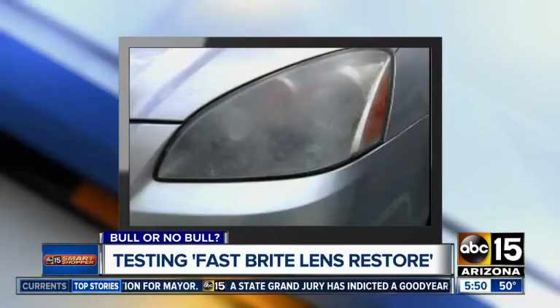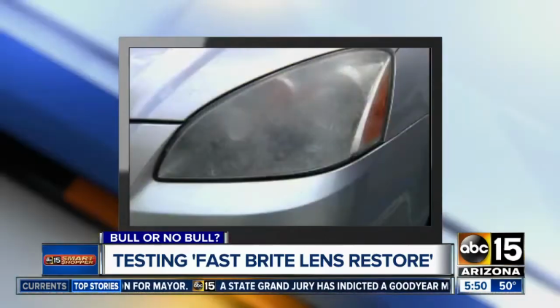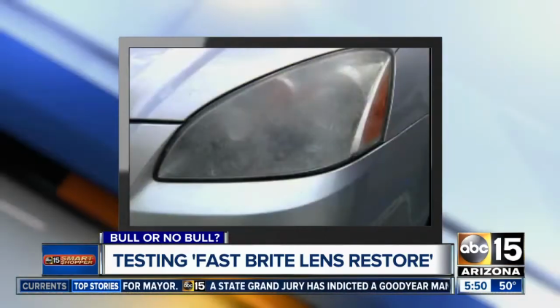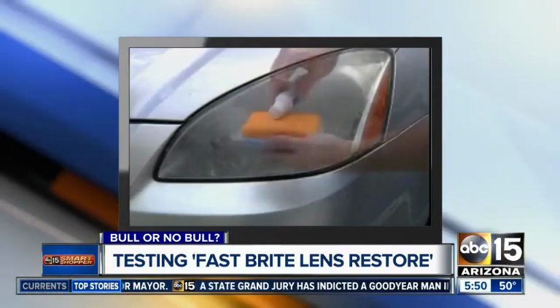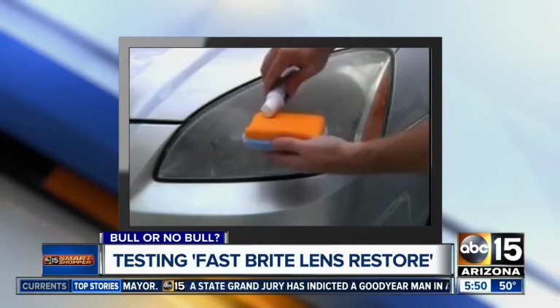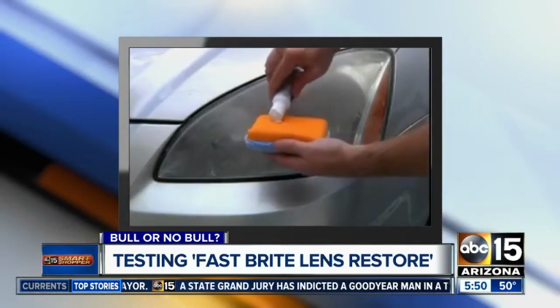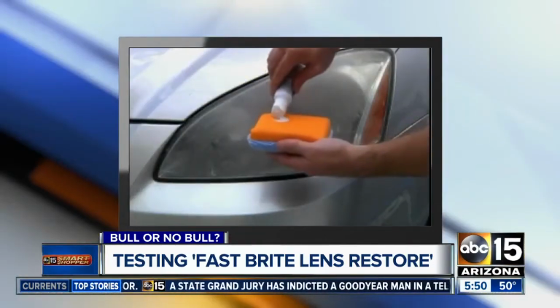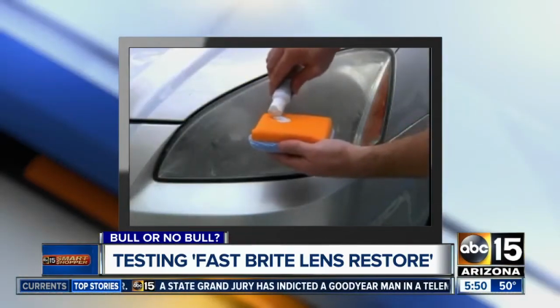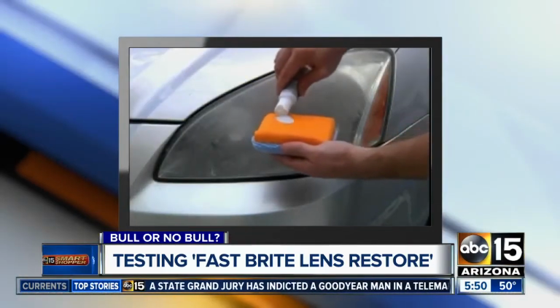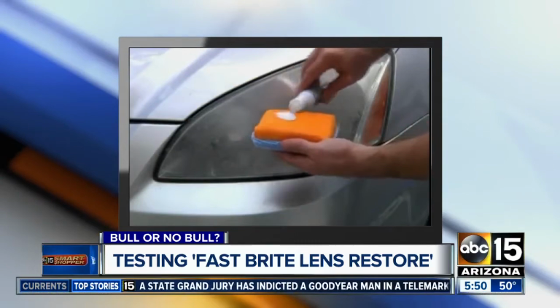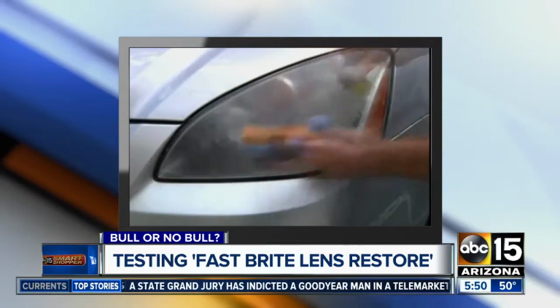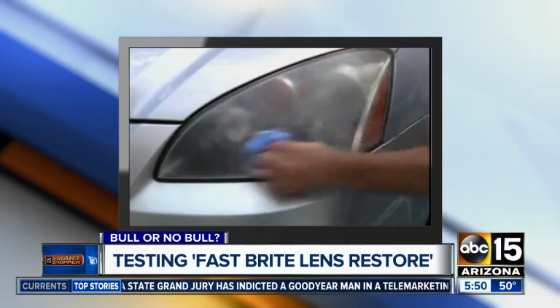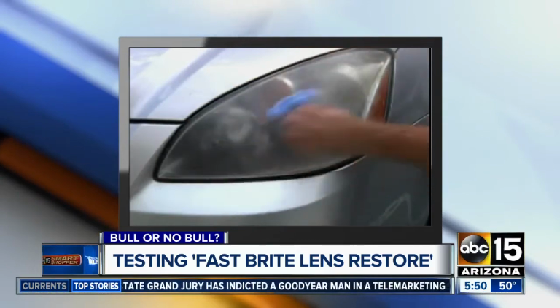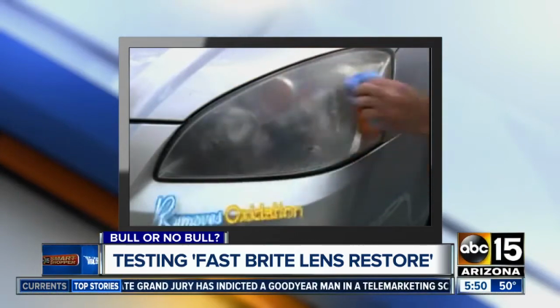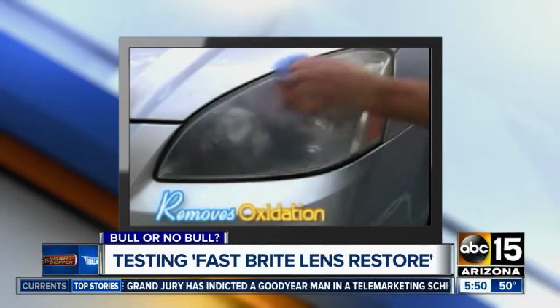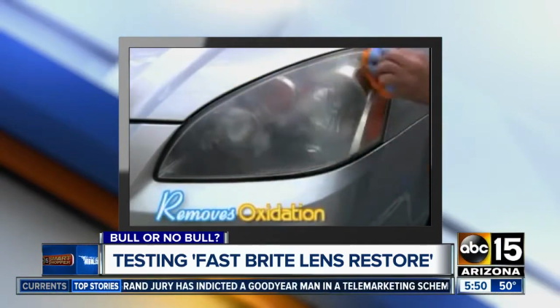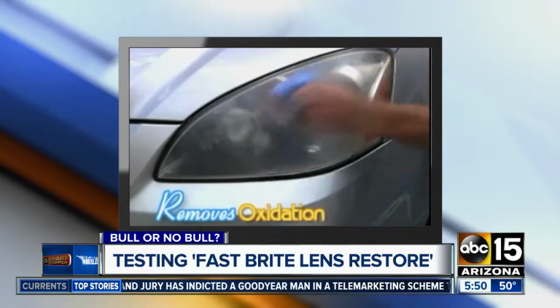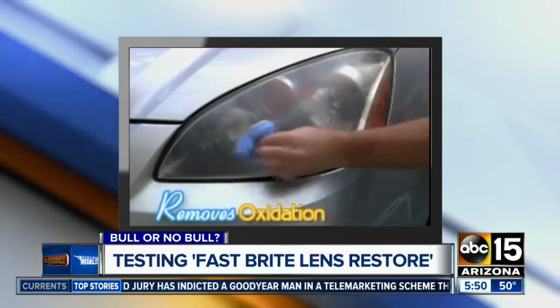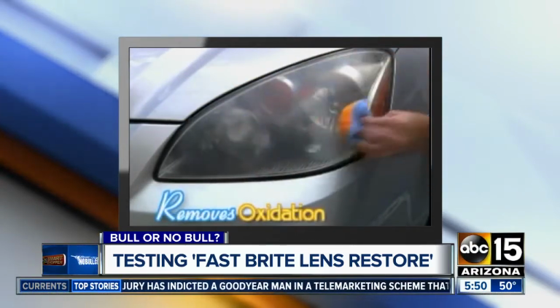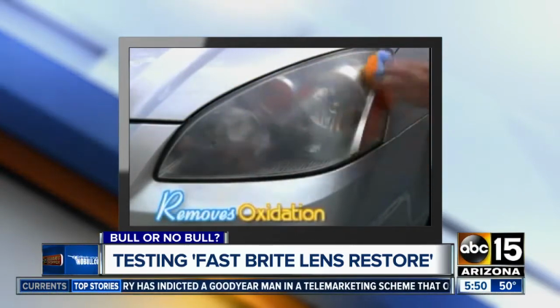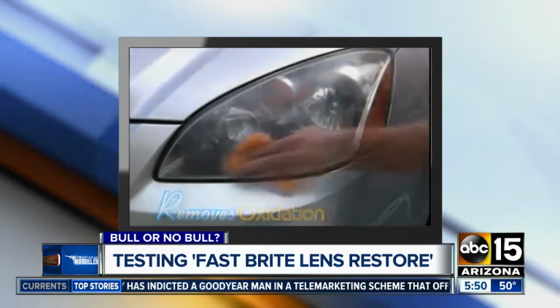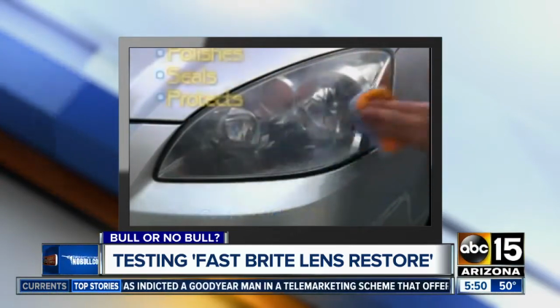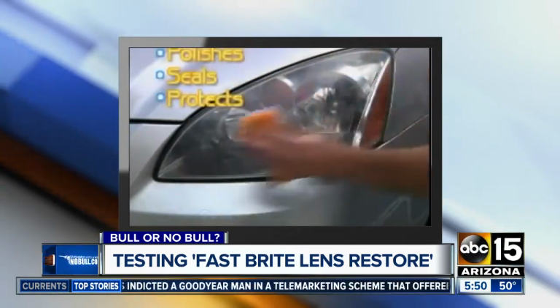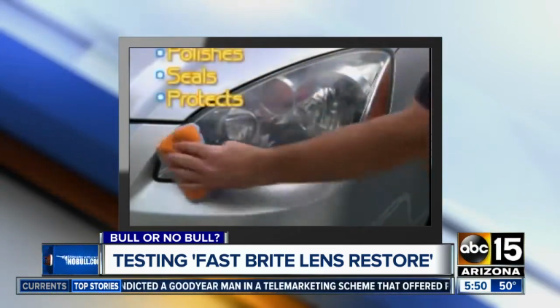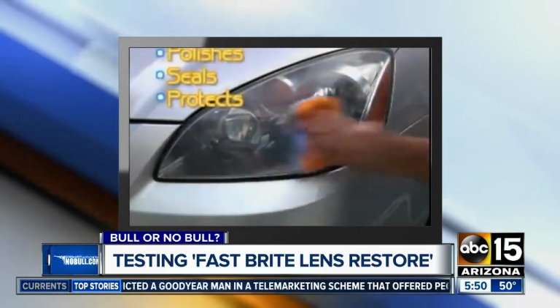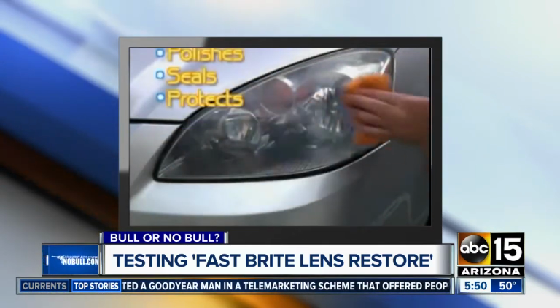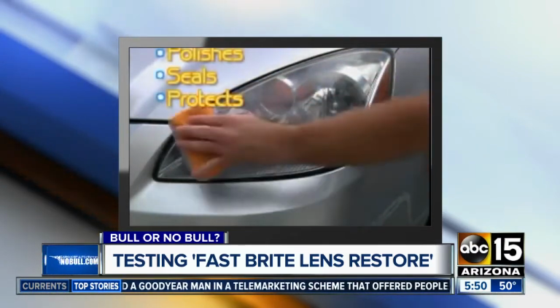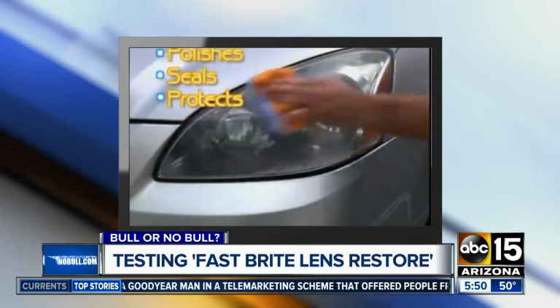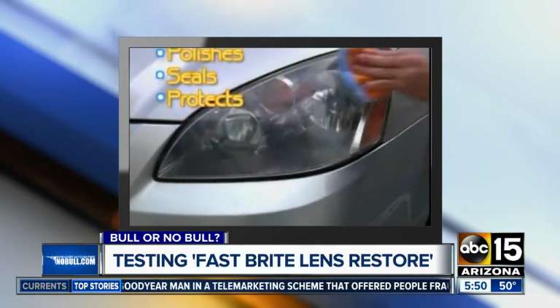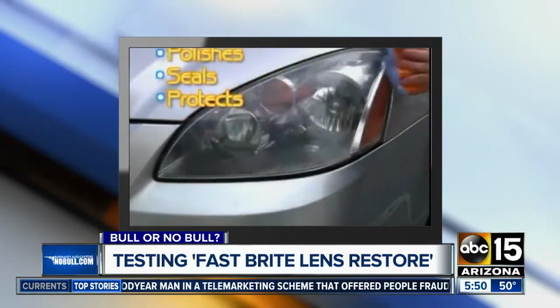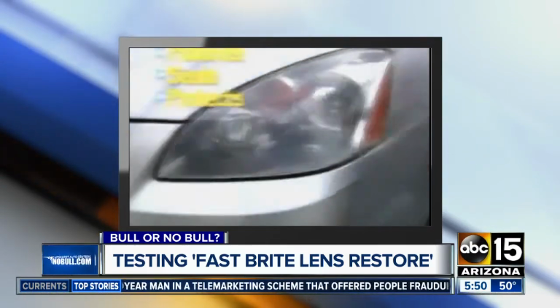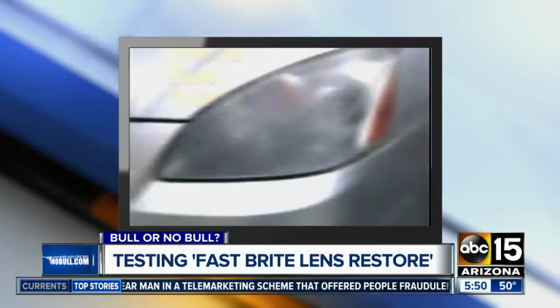The secret is Fastbrite Lens Restore's professional formula that removes the outer layer of oxidation. Then it polishes, seals, and protects.